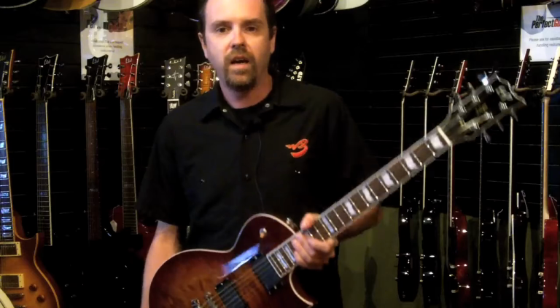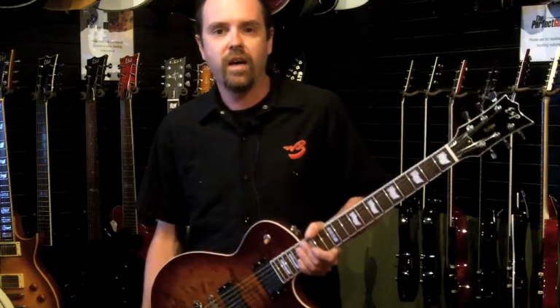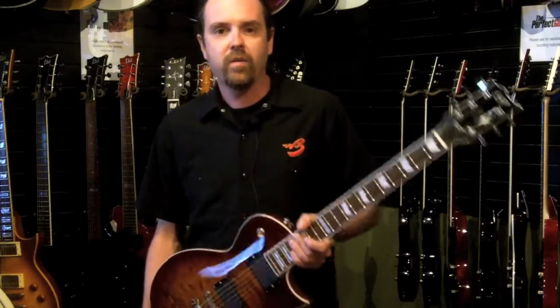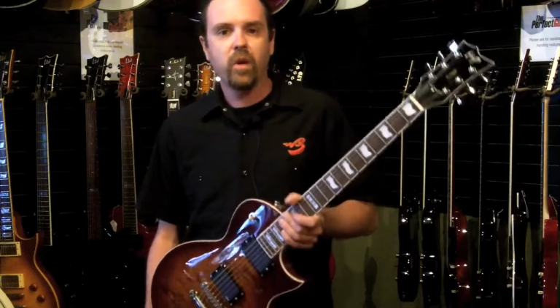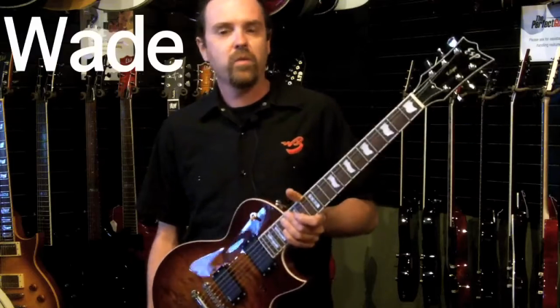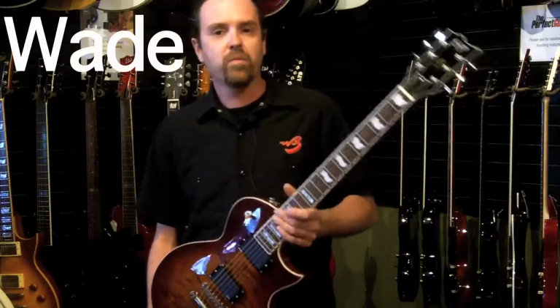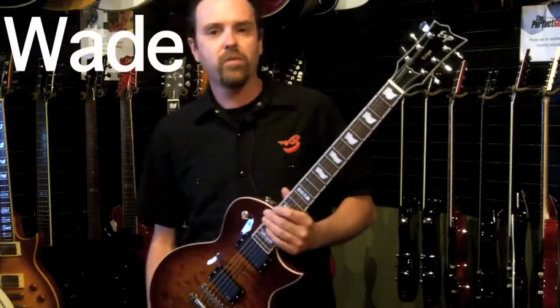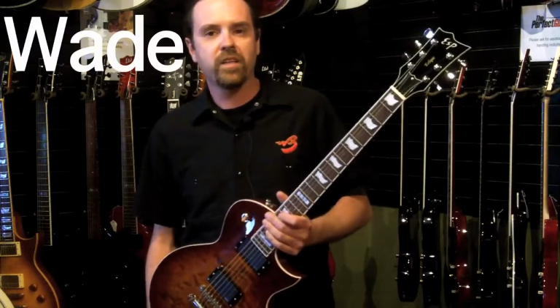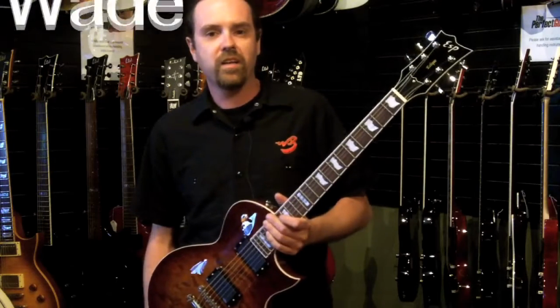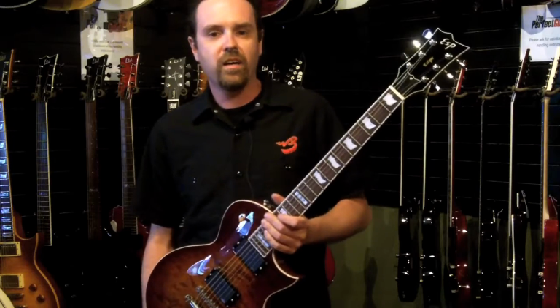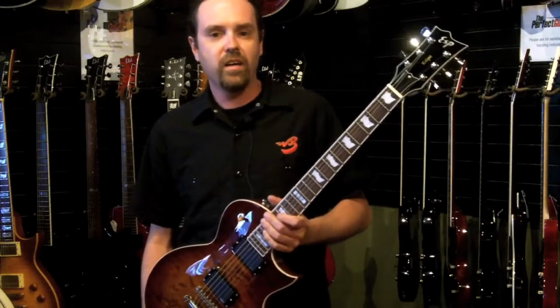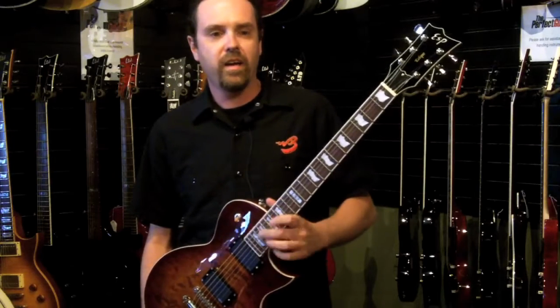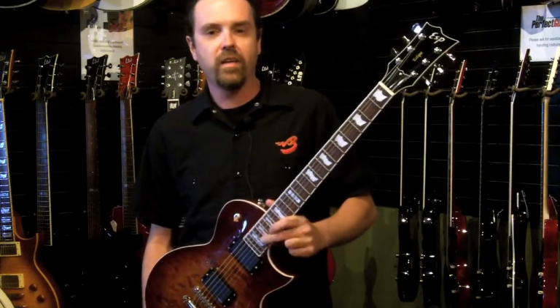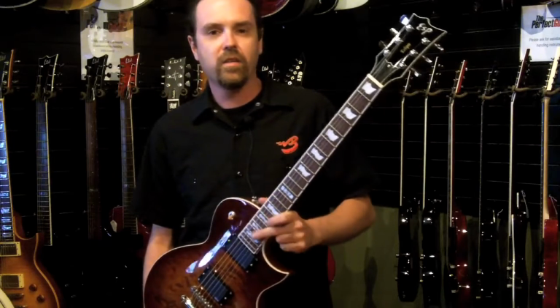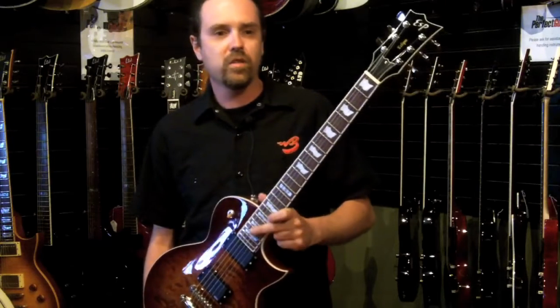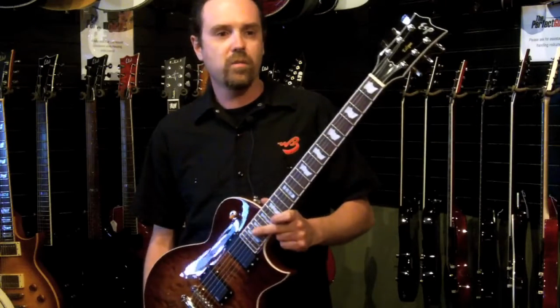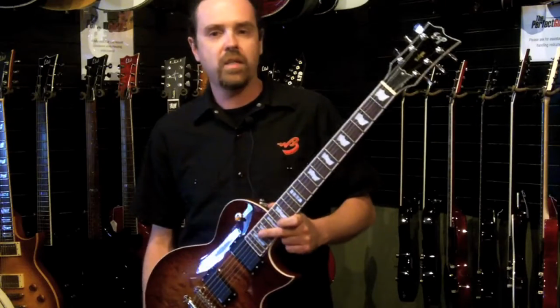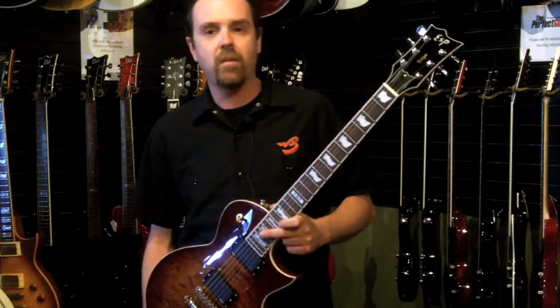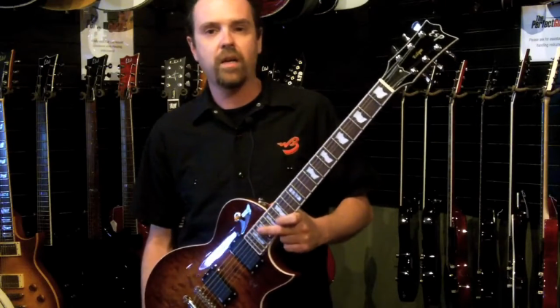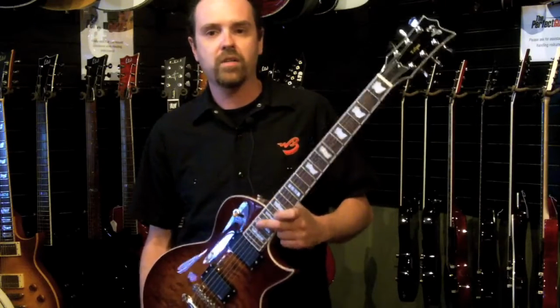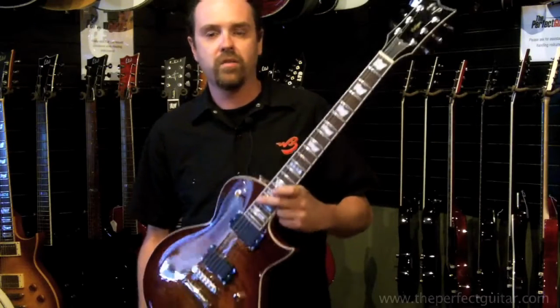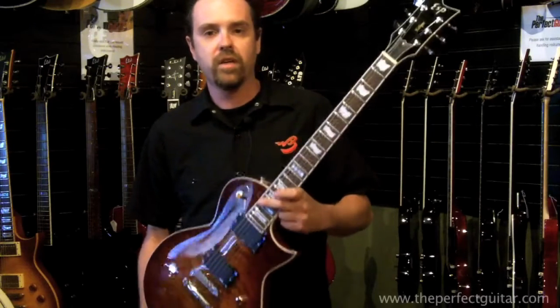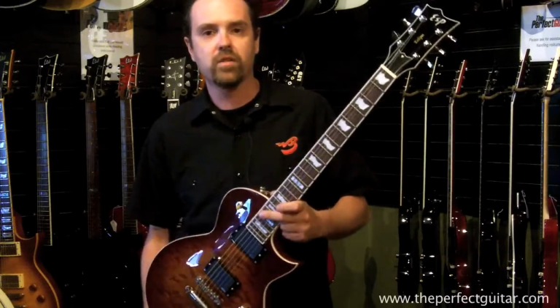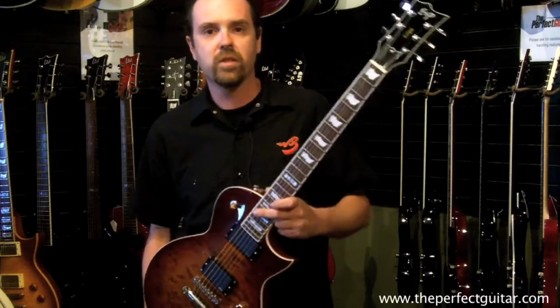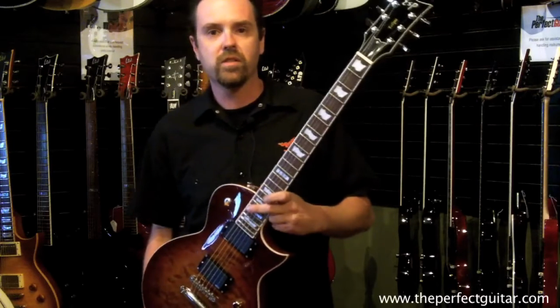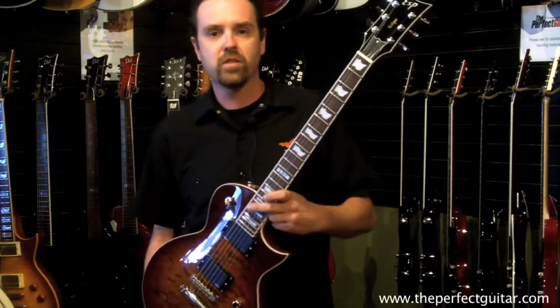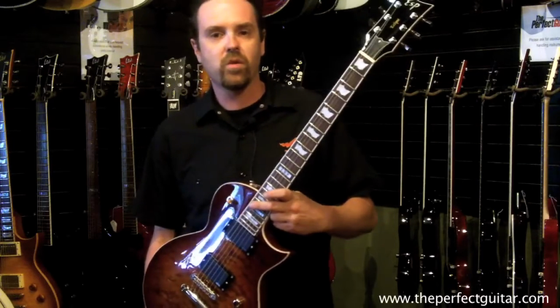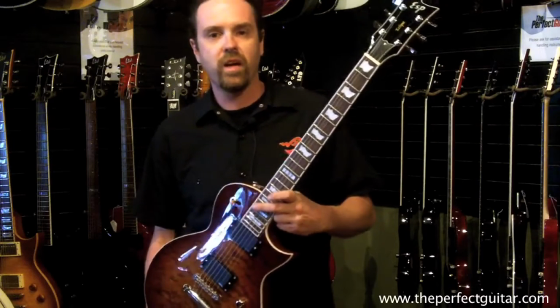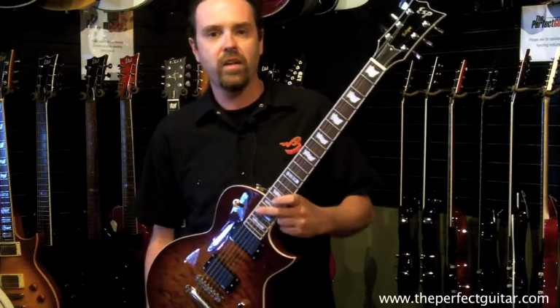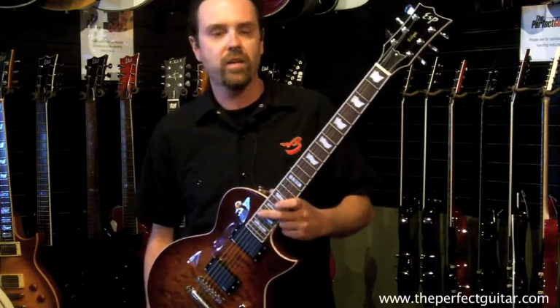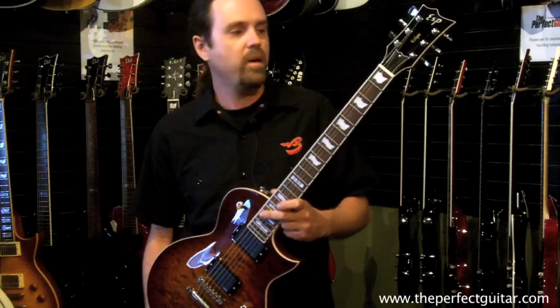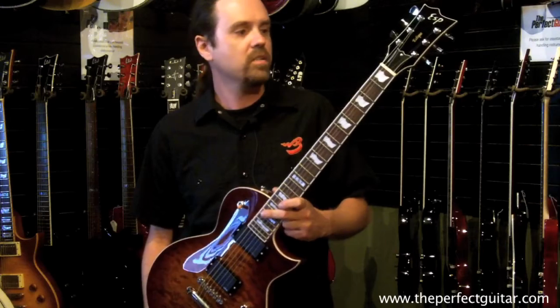Hi, I'm Wade with The Perfect Guitar, and these are my top picks of the instruments in the store that I like best.